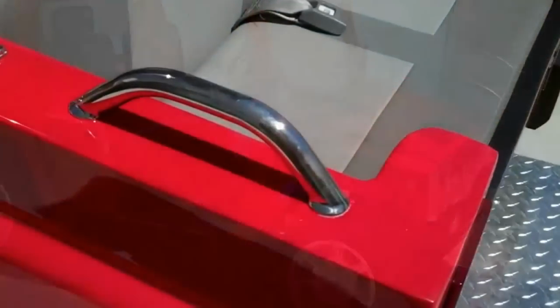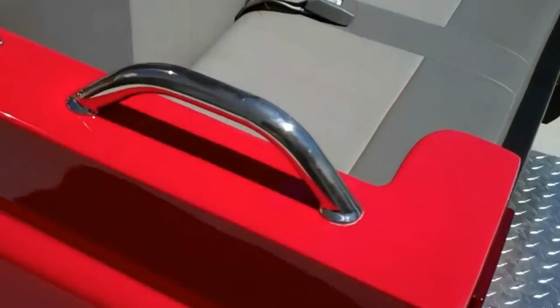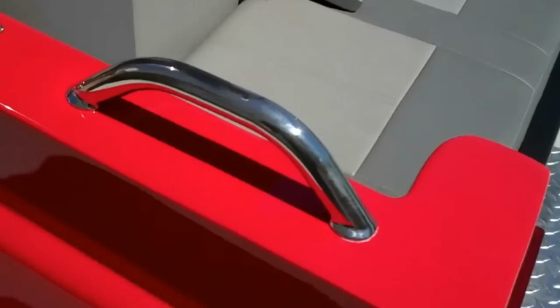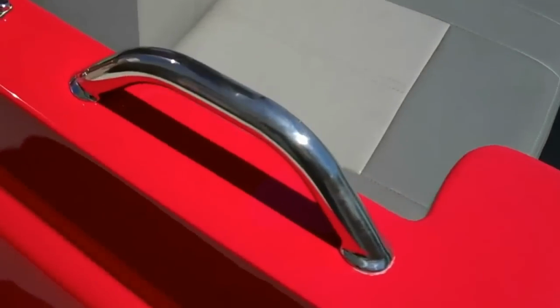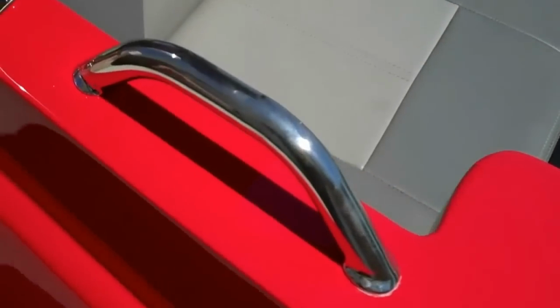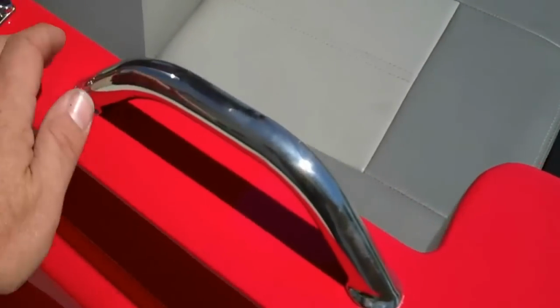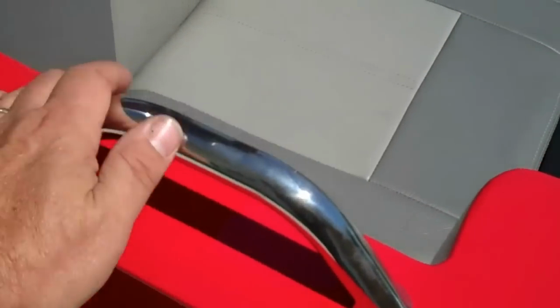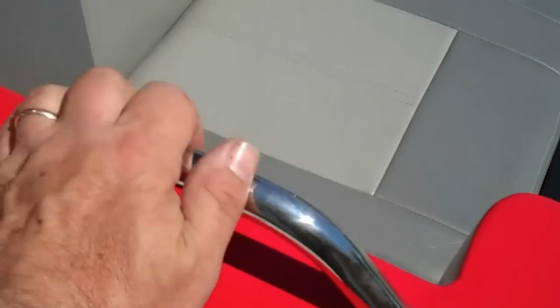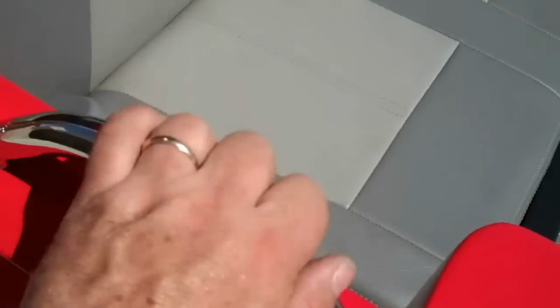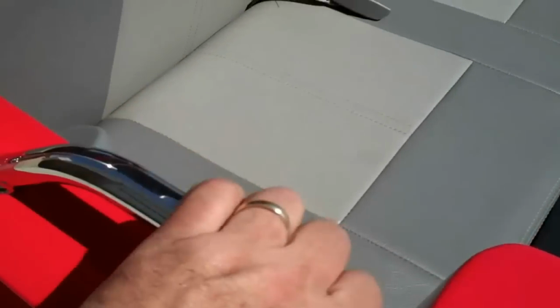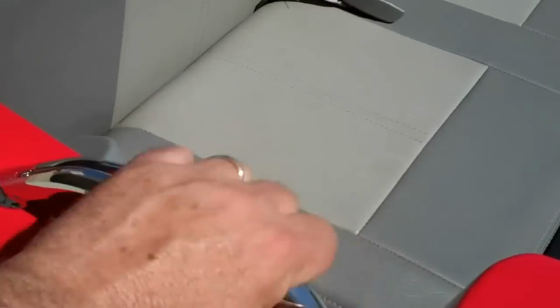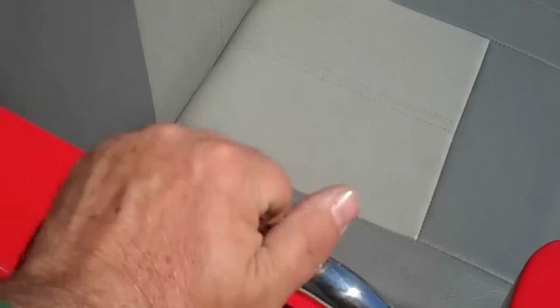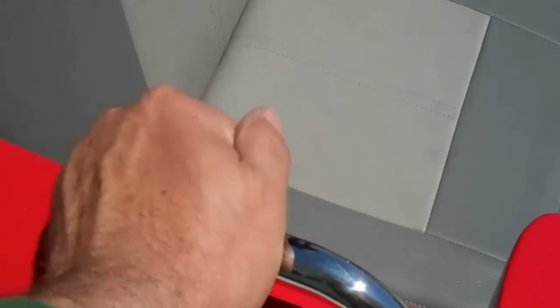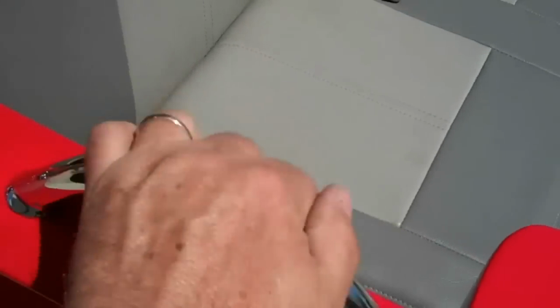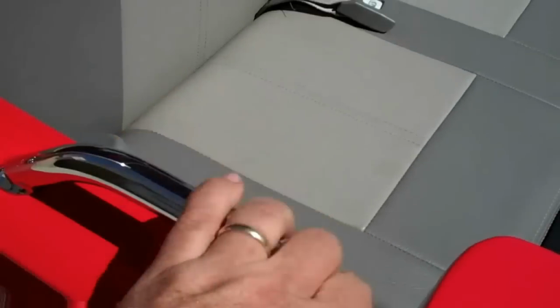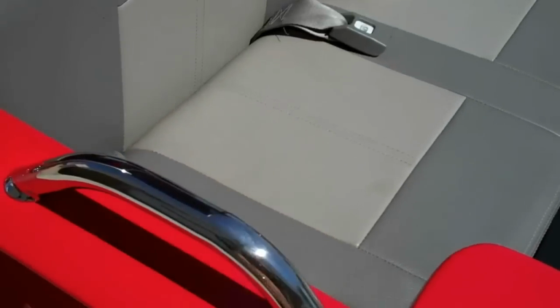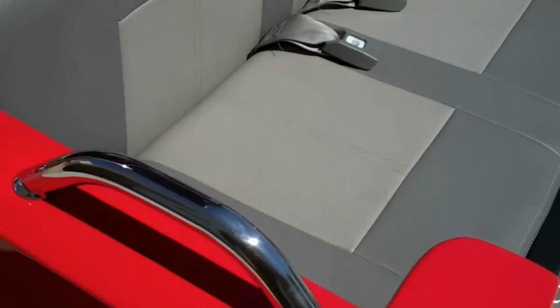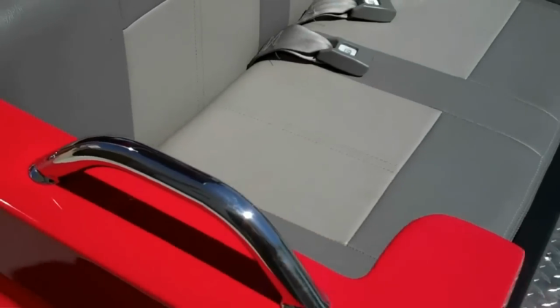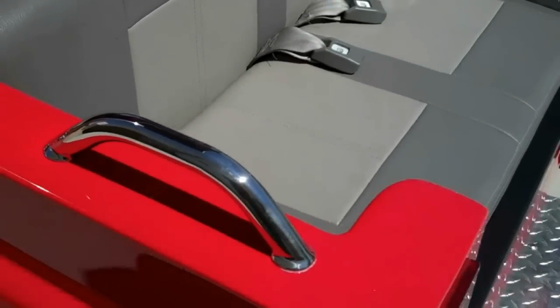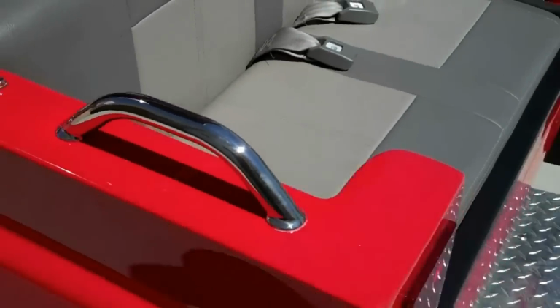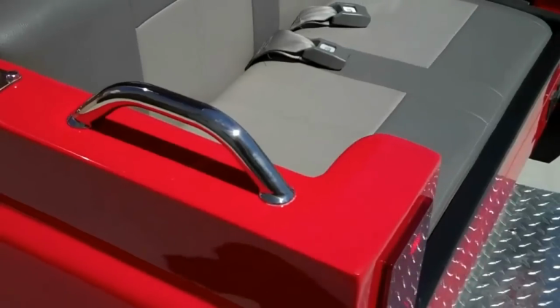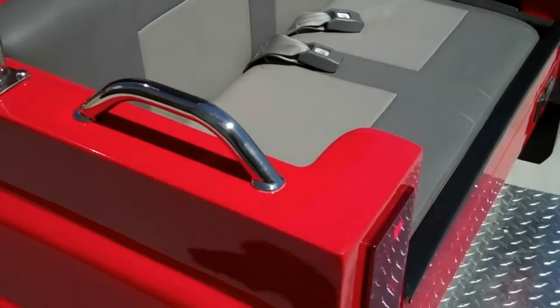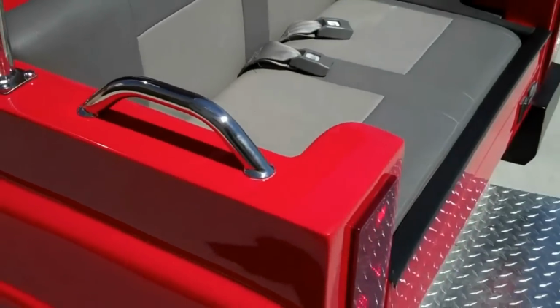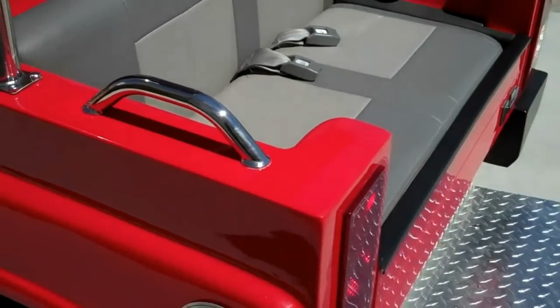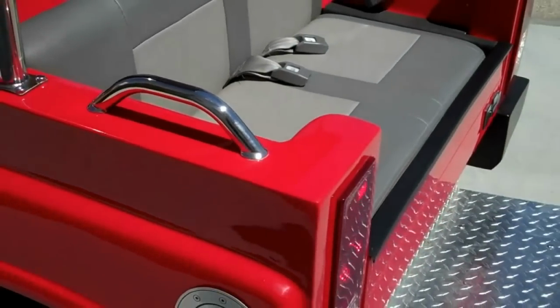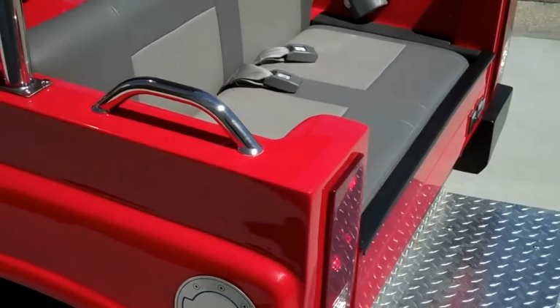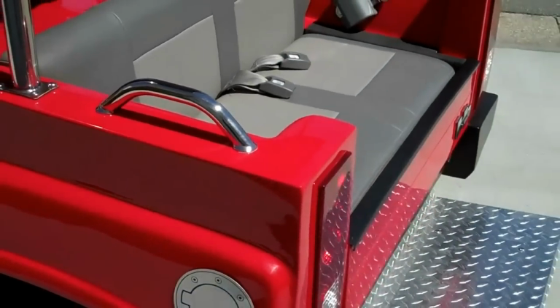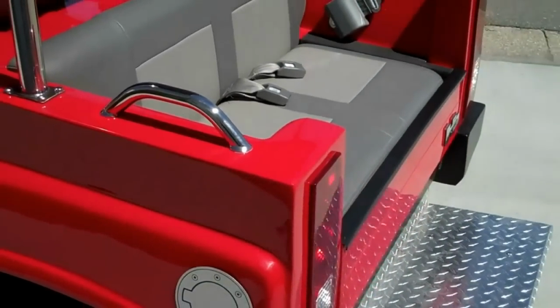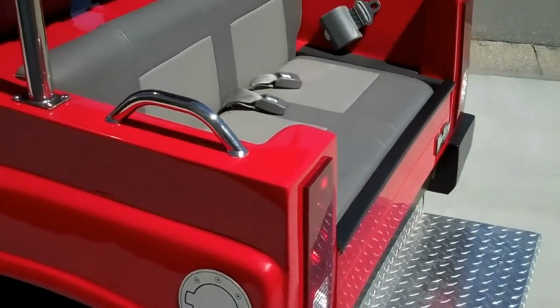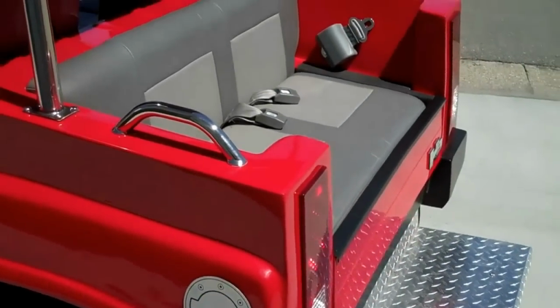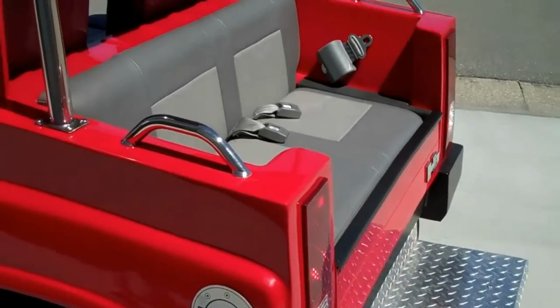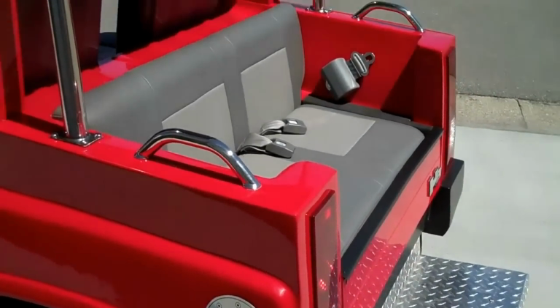Grab rails are a nice feature — they let the passengers in the back hold on to something.